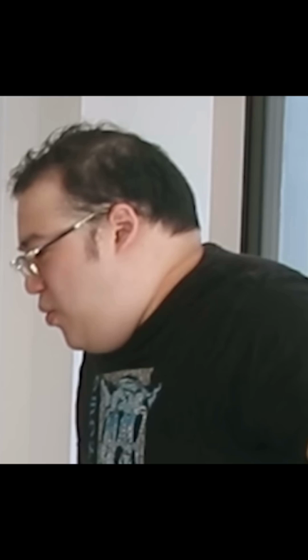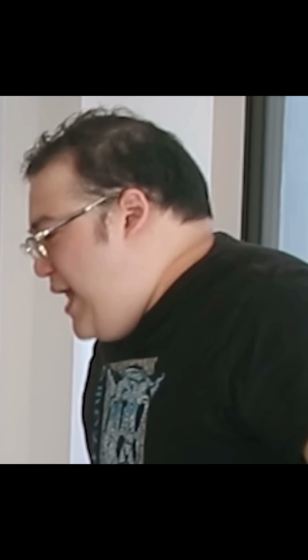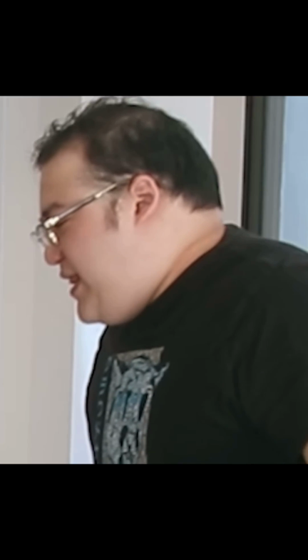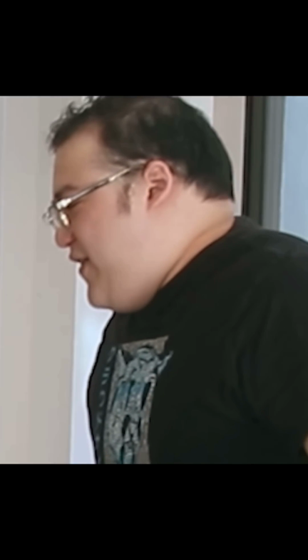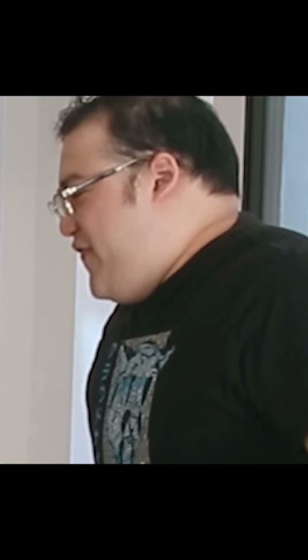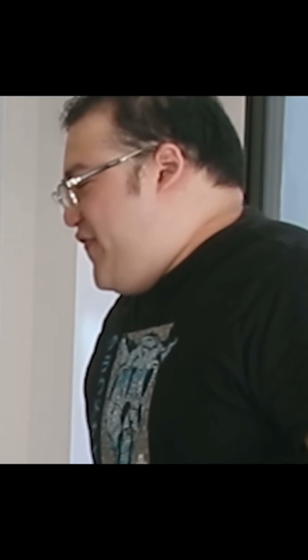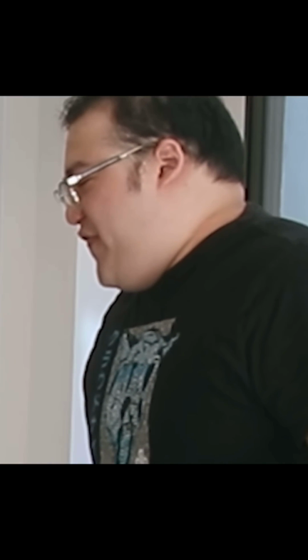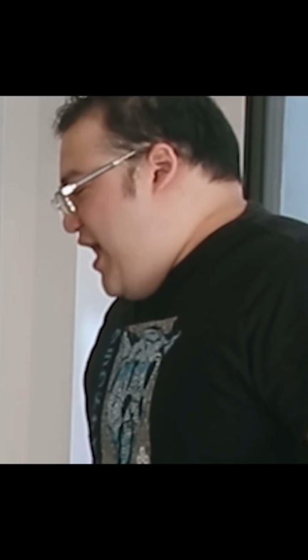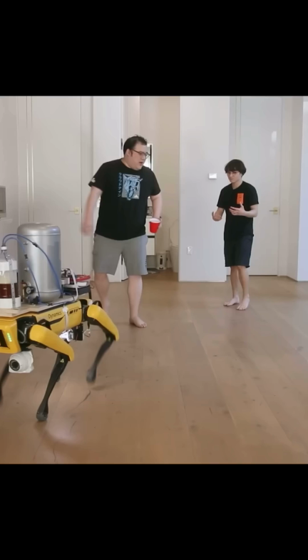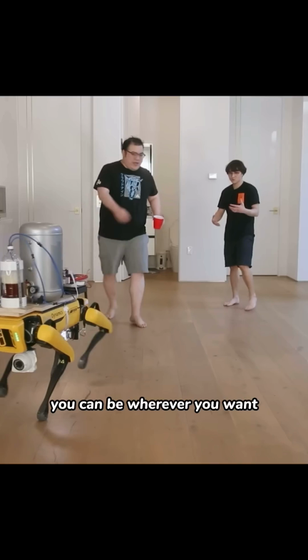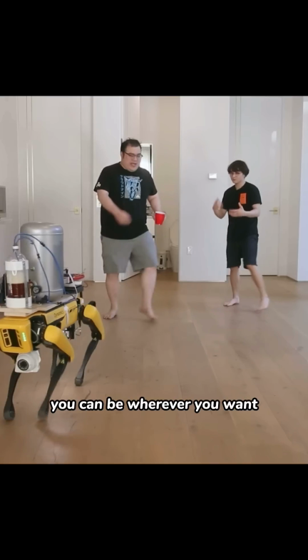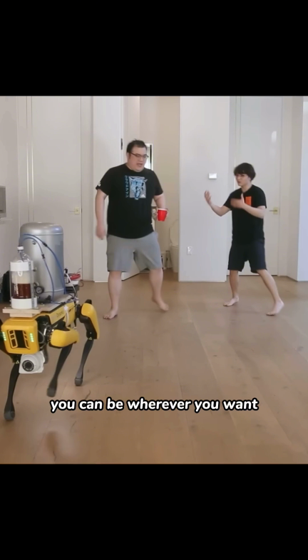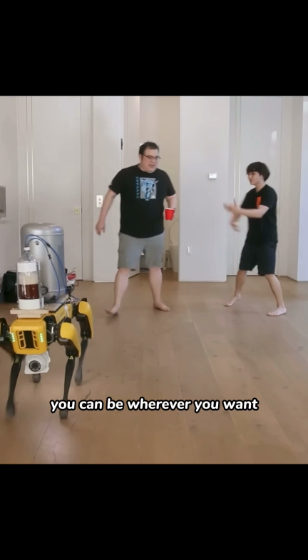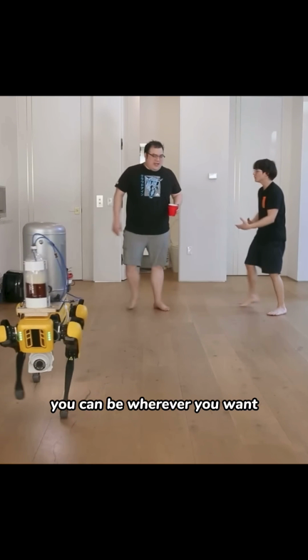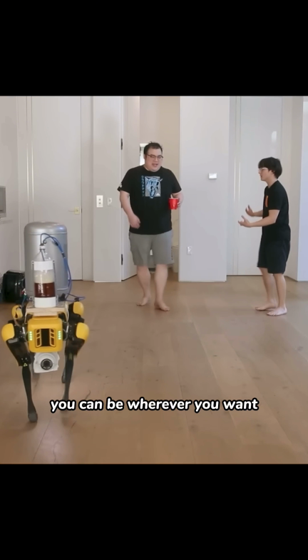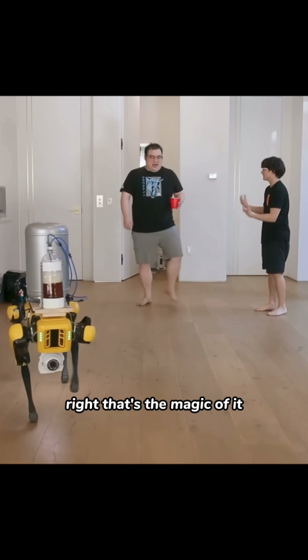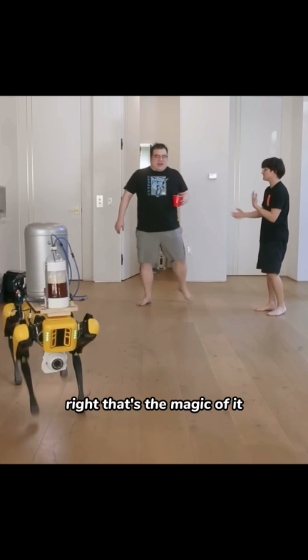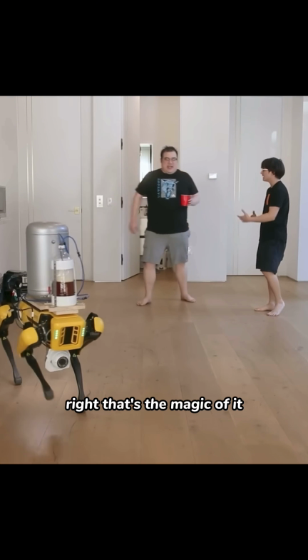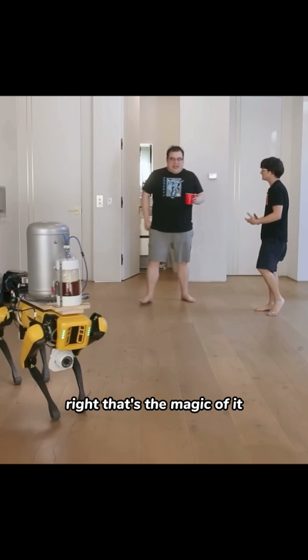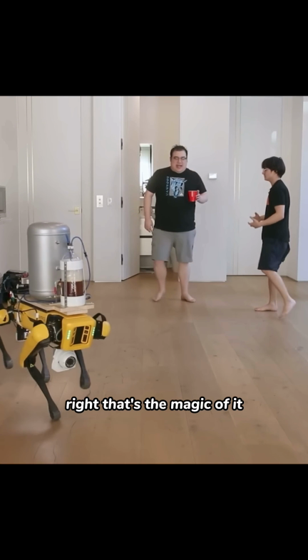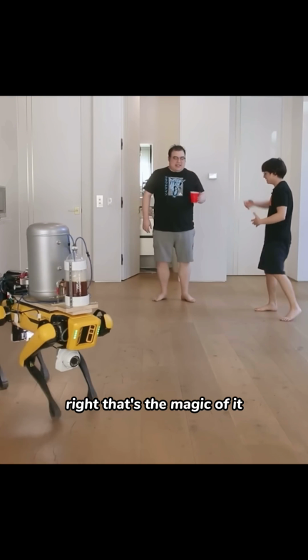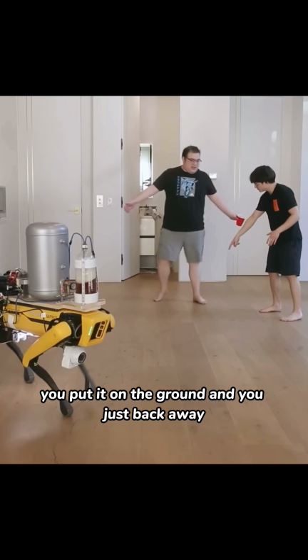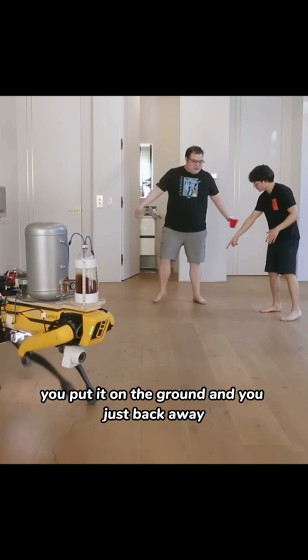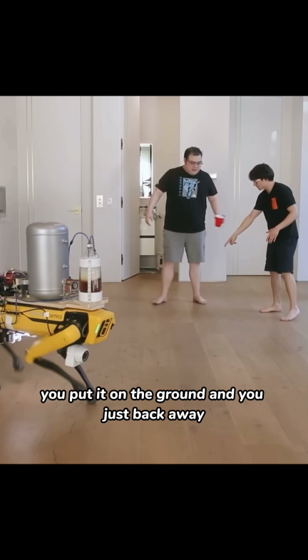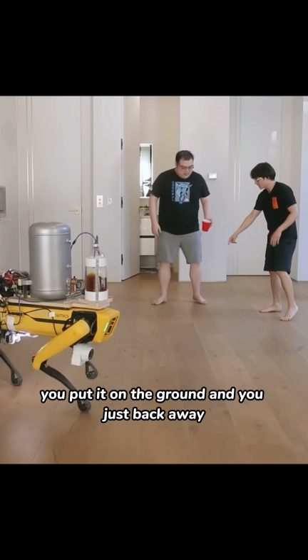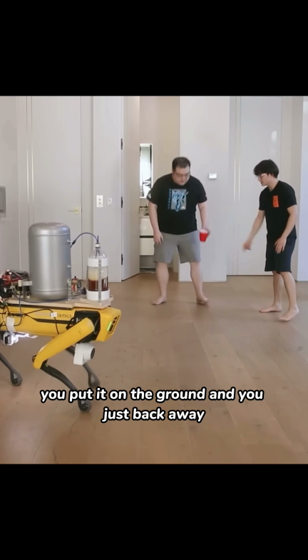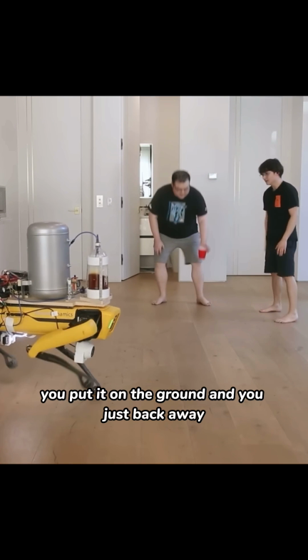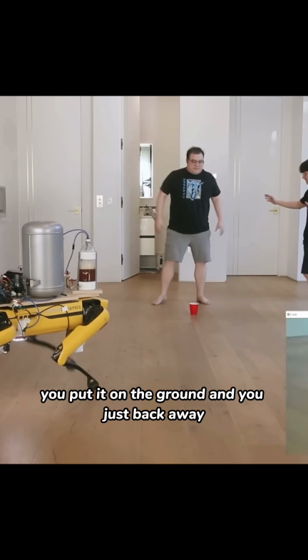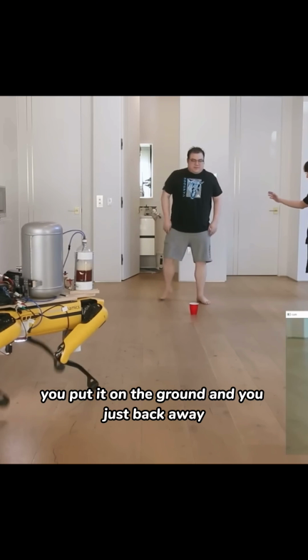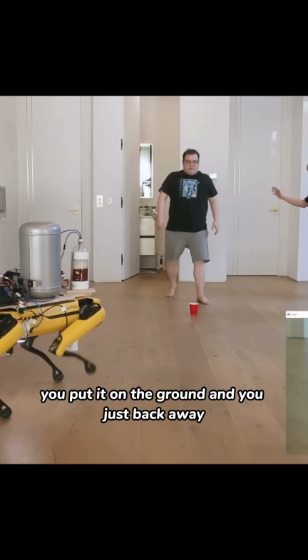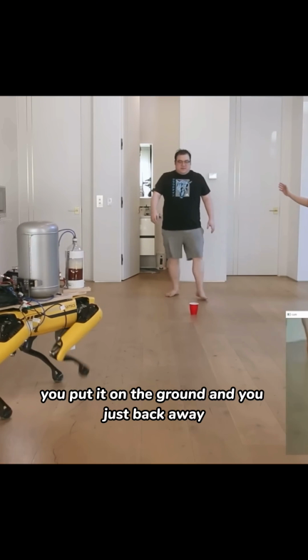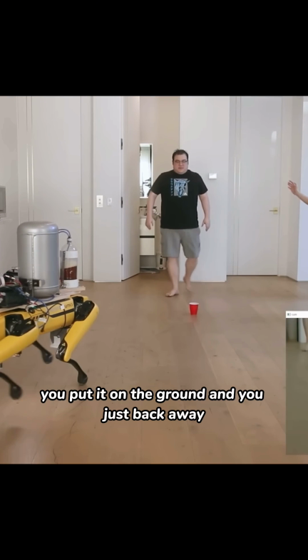Robot dog. You can be wherever you want — that's the magic of it. You put it on the ground and you just back away.